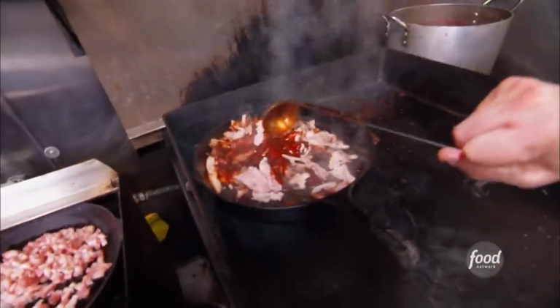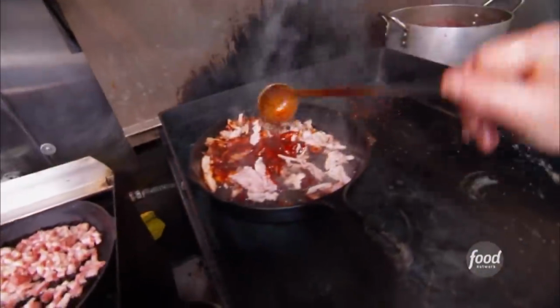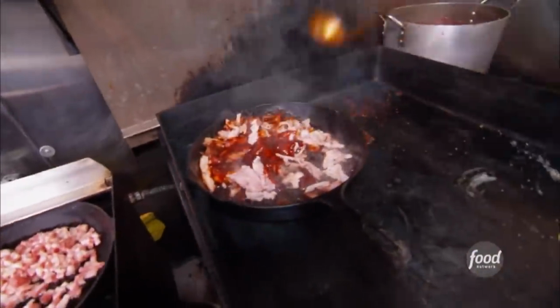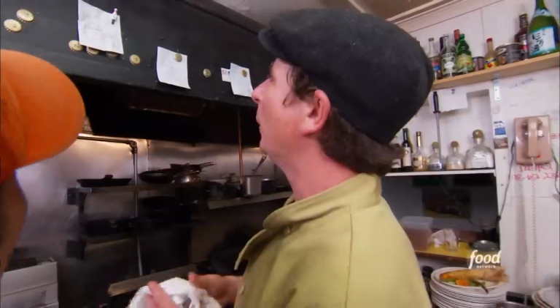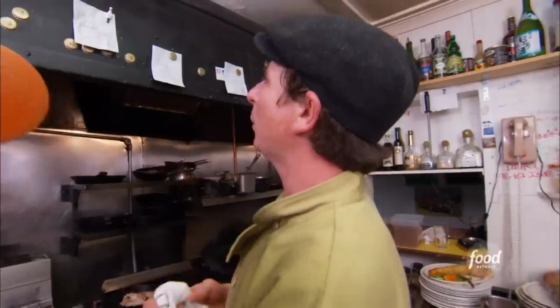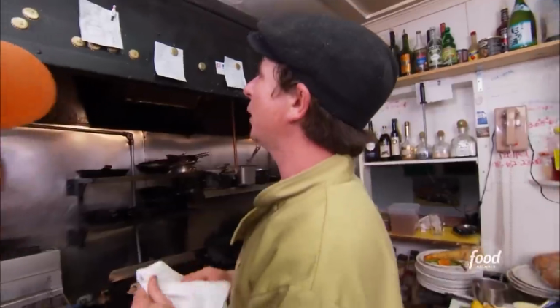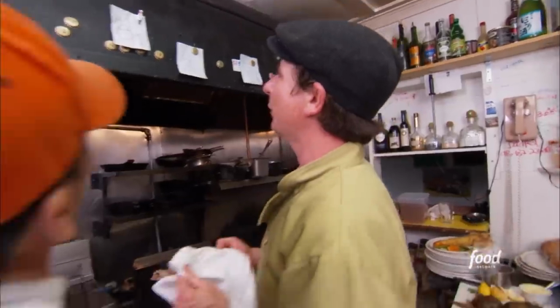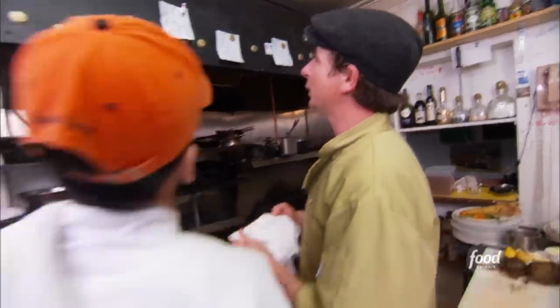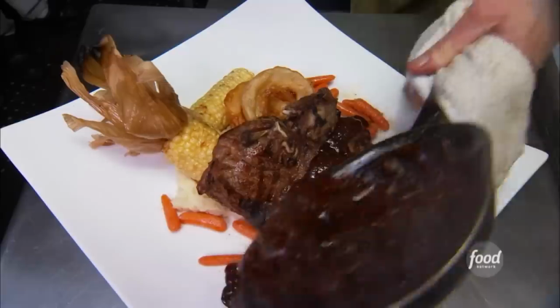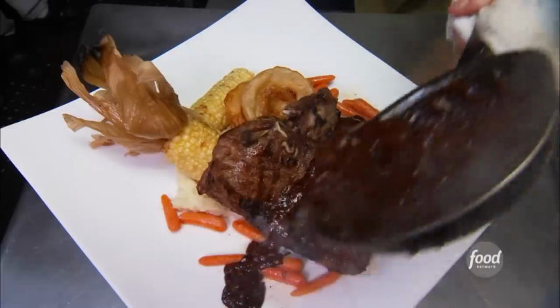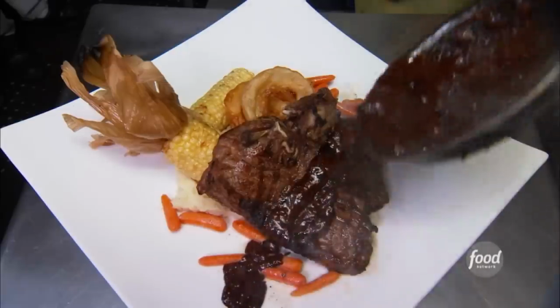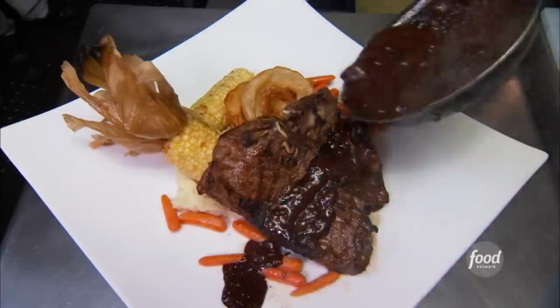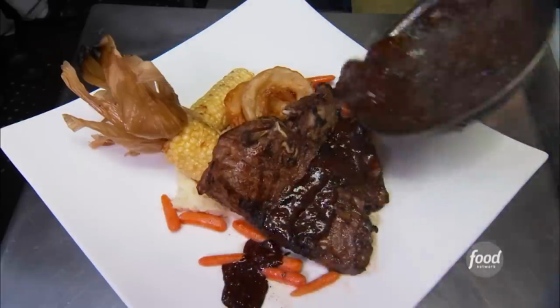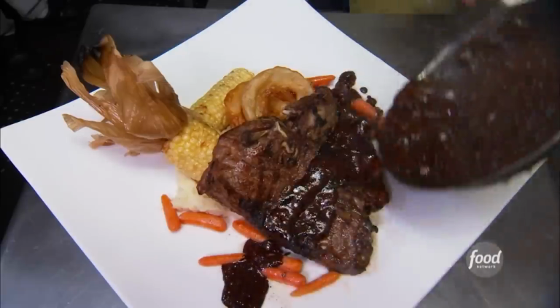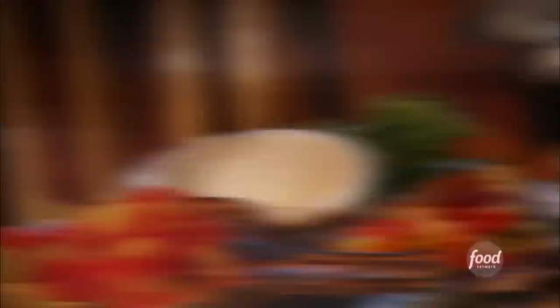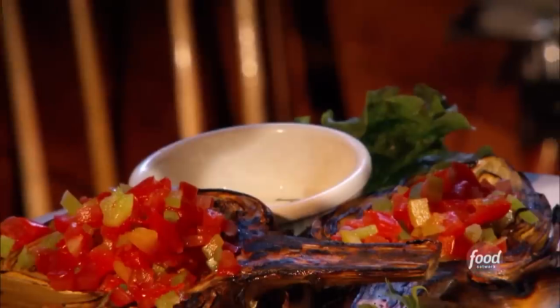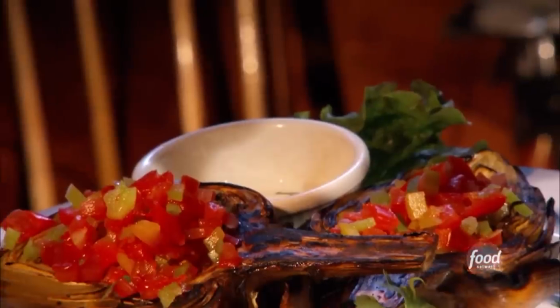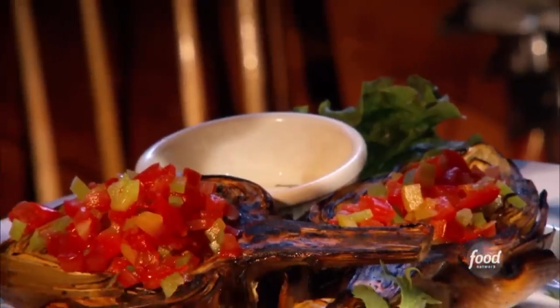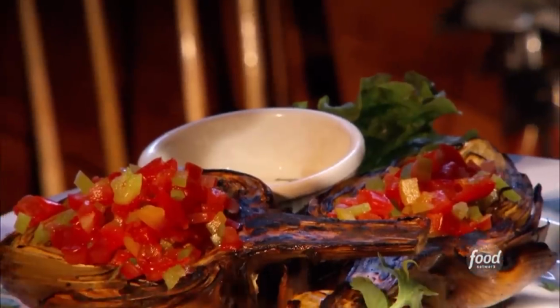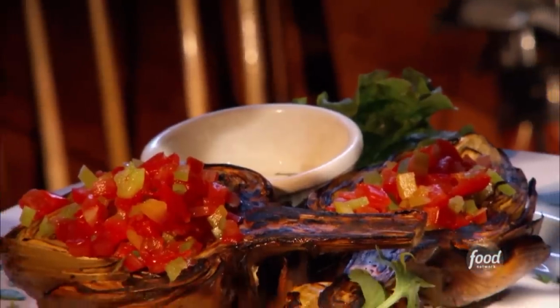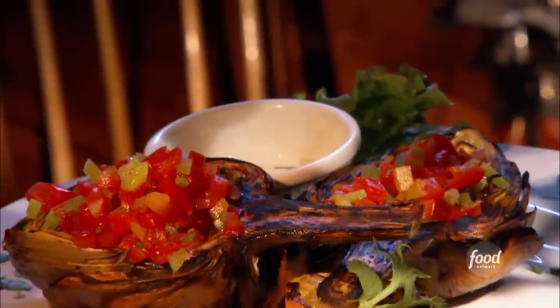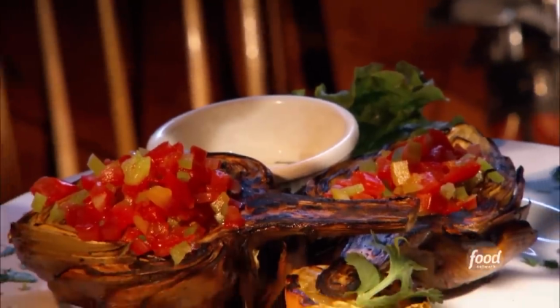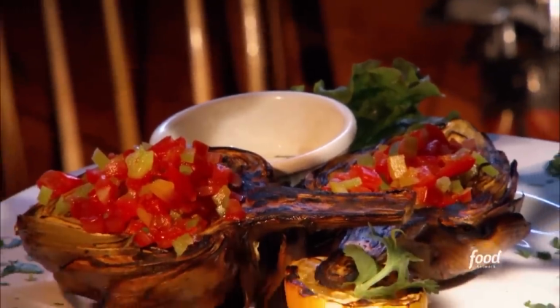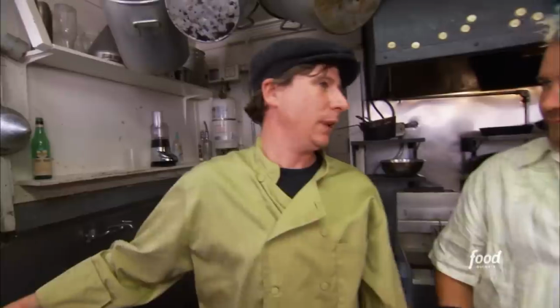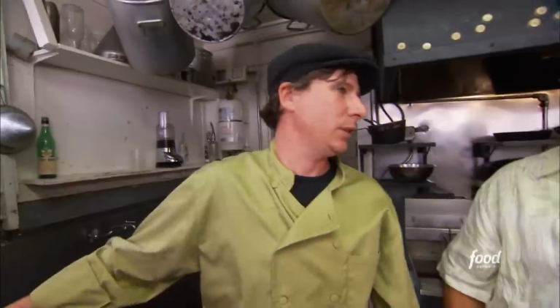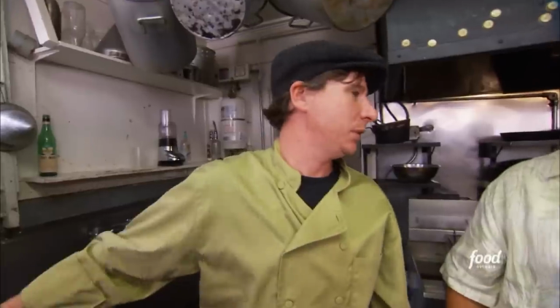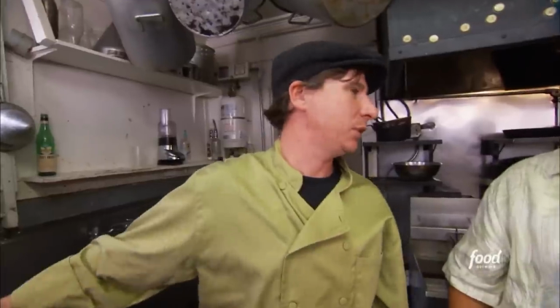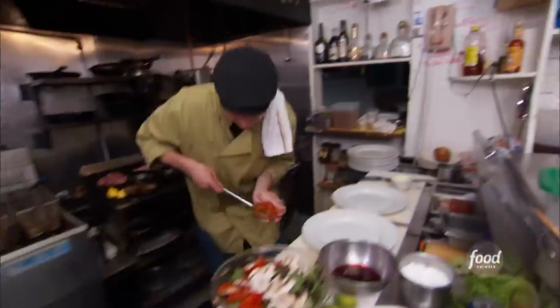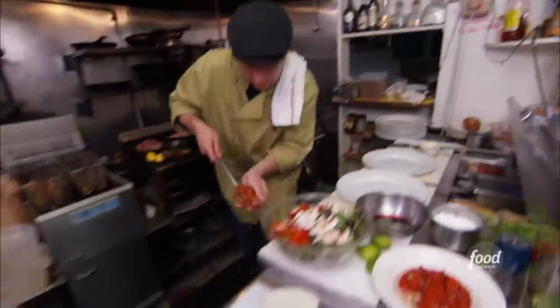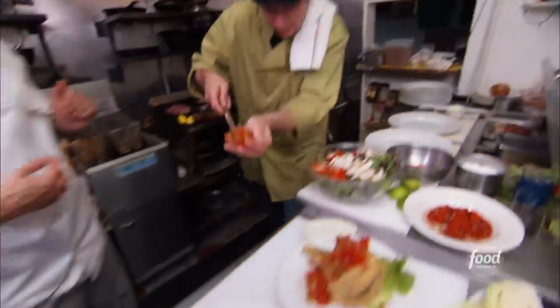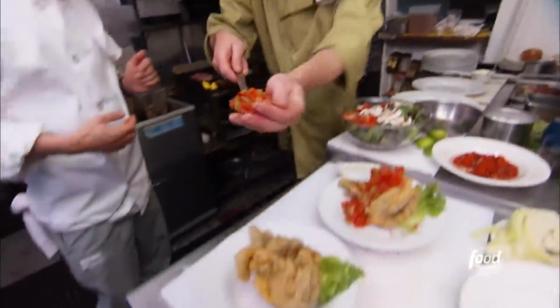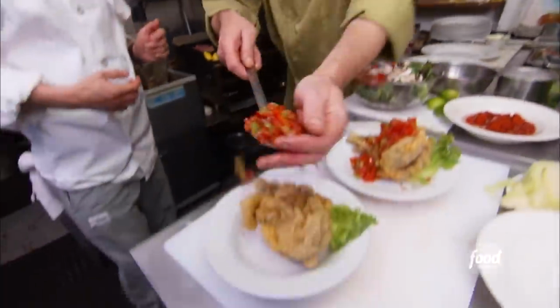We got a pulled pork sandwich, porterhouse, and a grilled artichoke. I try to make everything as close to scratch as possible.